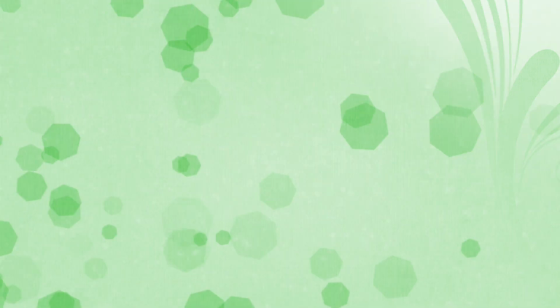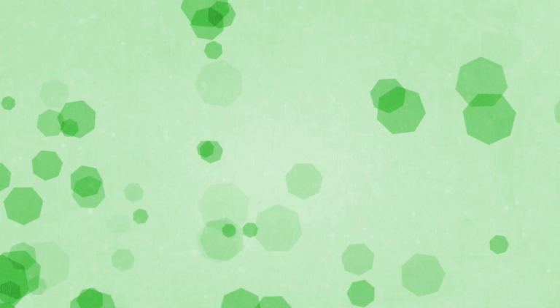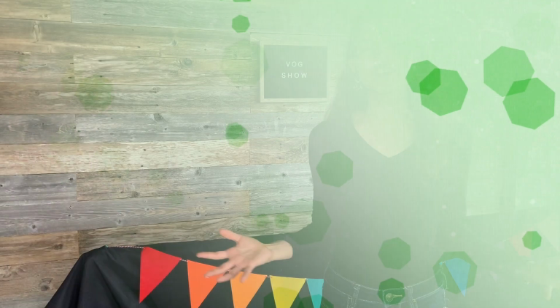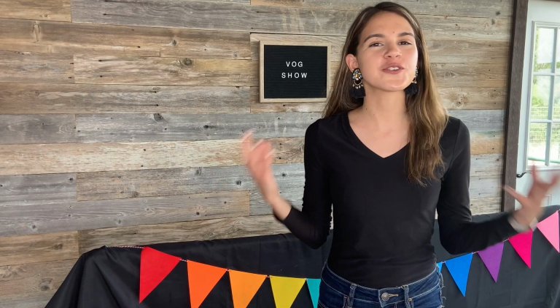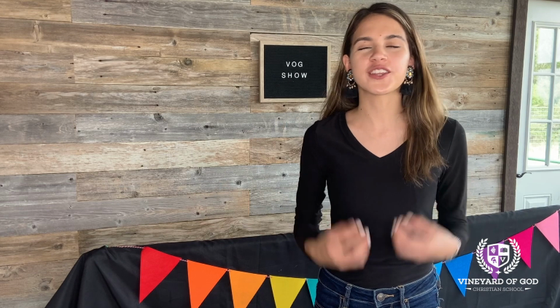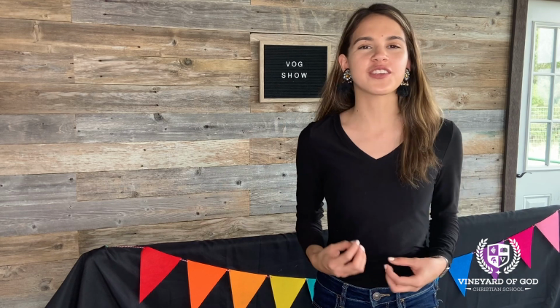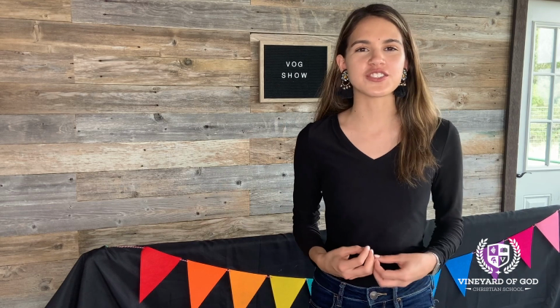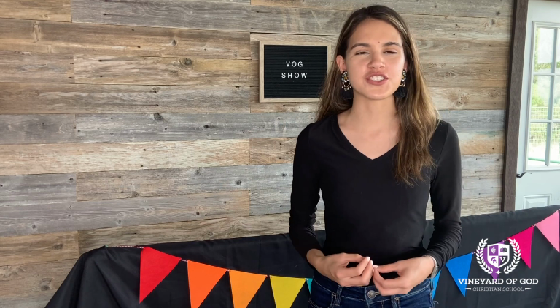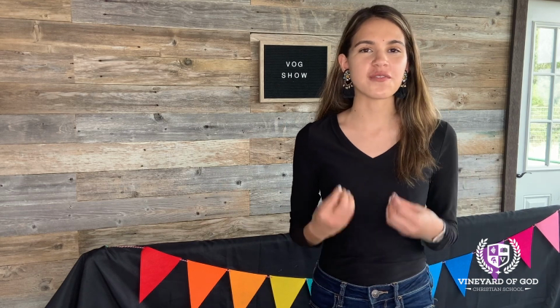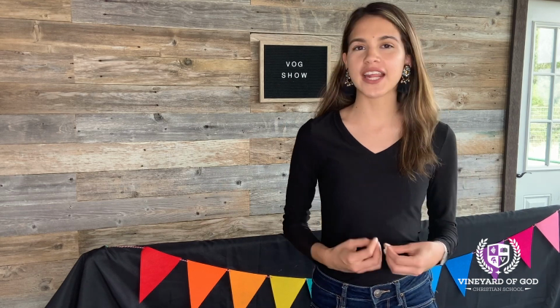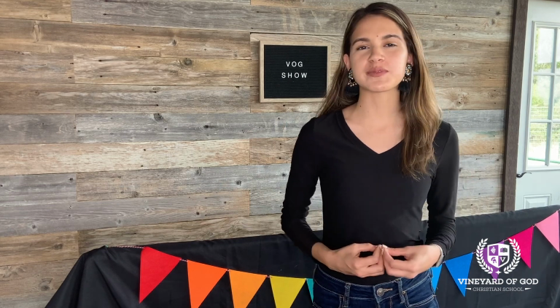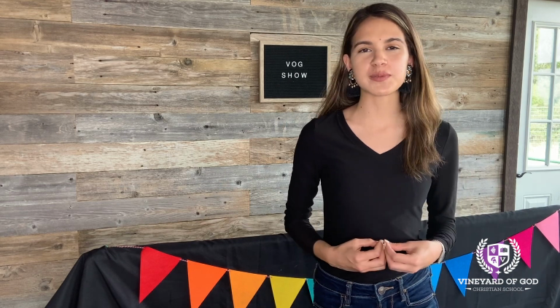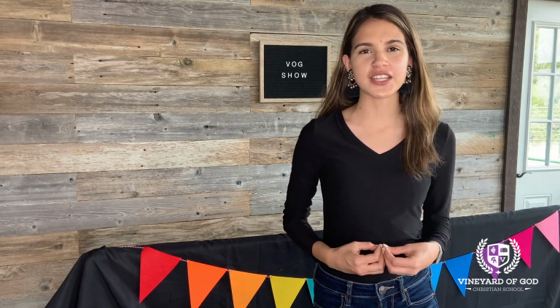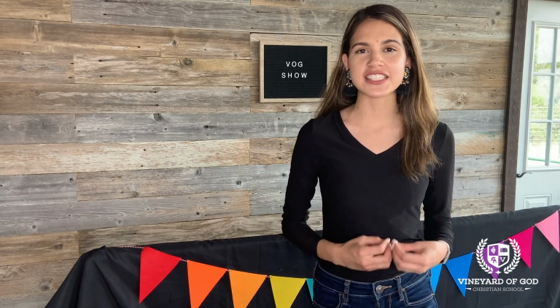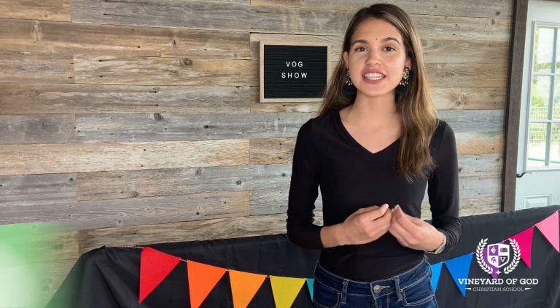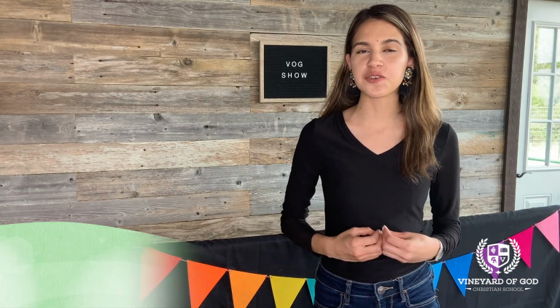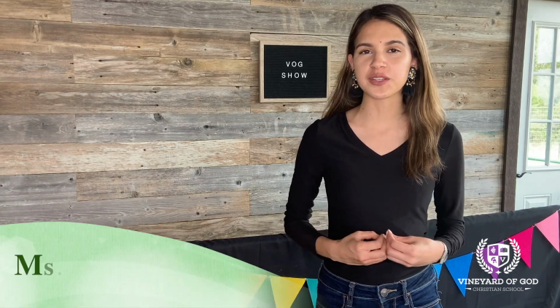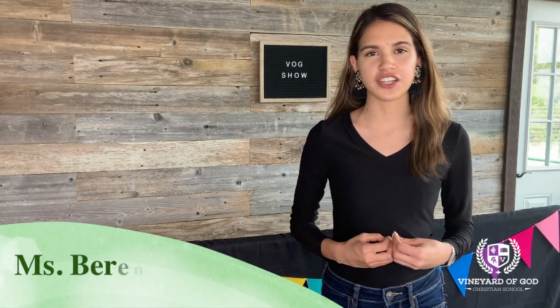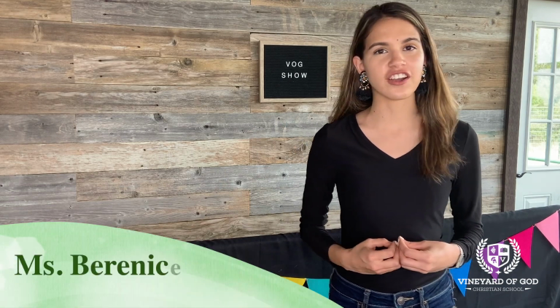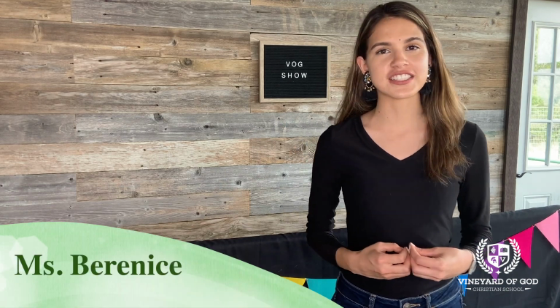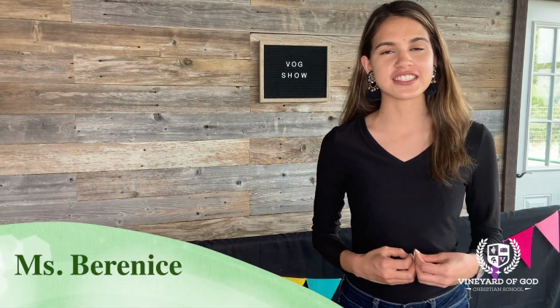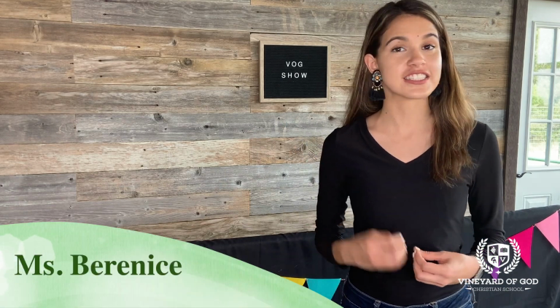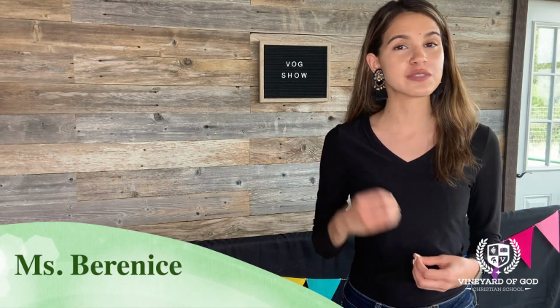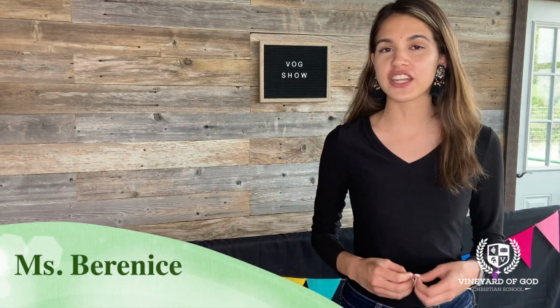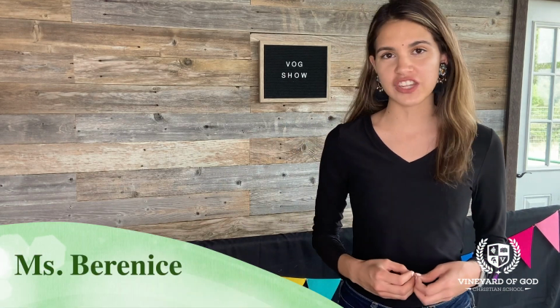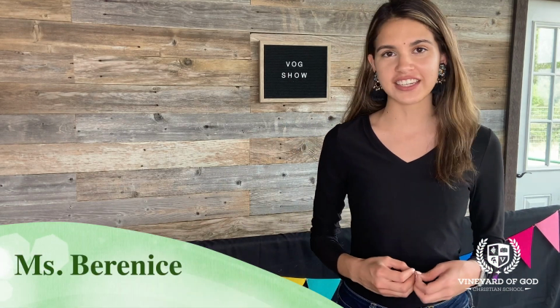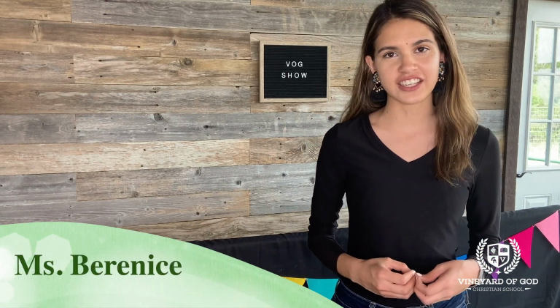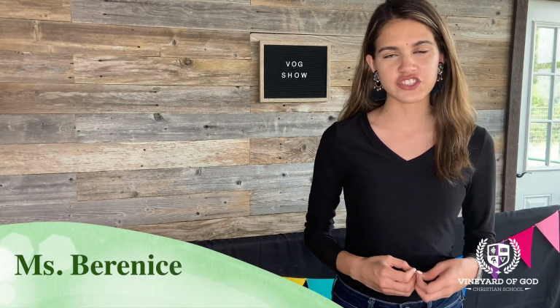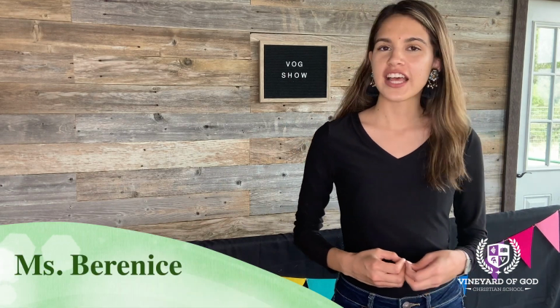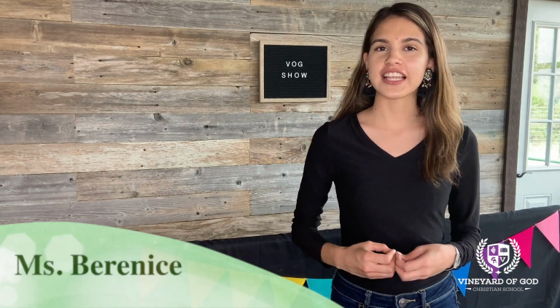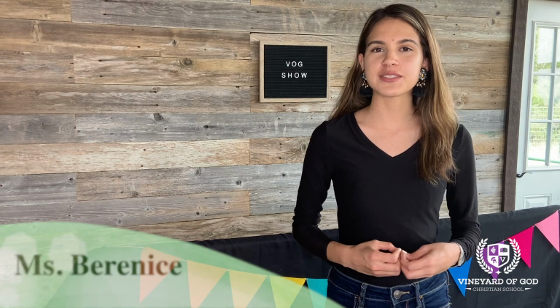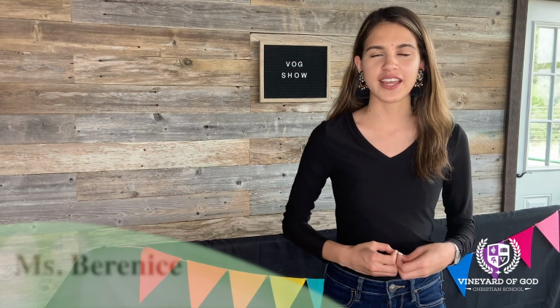Welcome to another VOG show. My name is Ms. Bernice, and today we'll be learning our seasons in Spanish and in English. Let's begin.